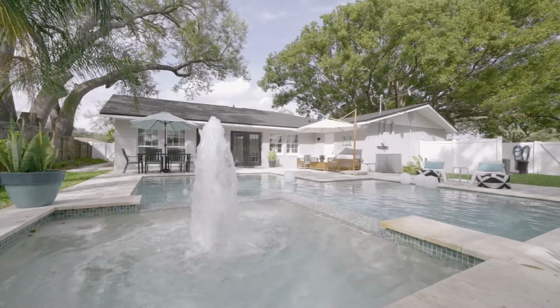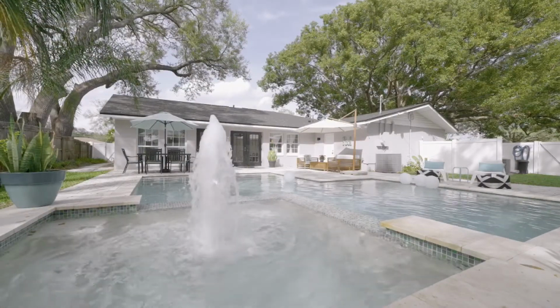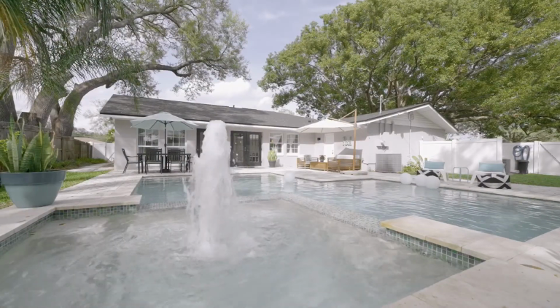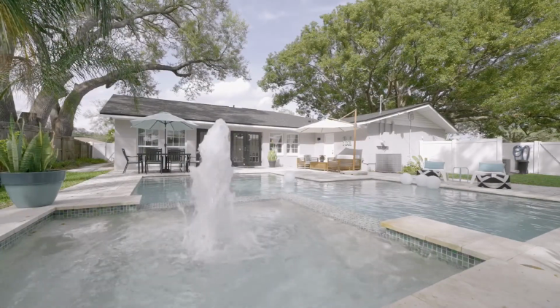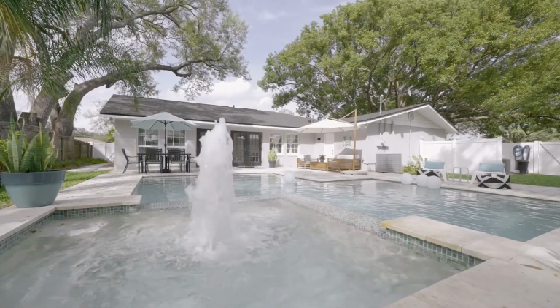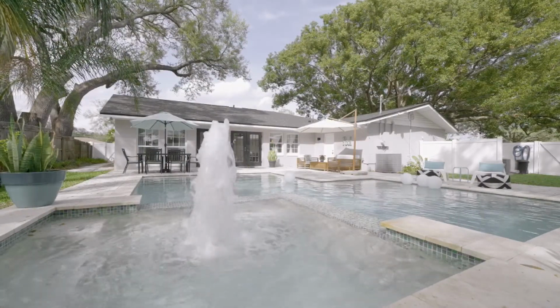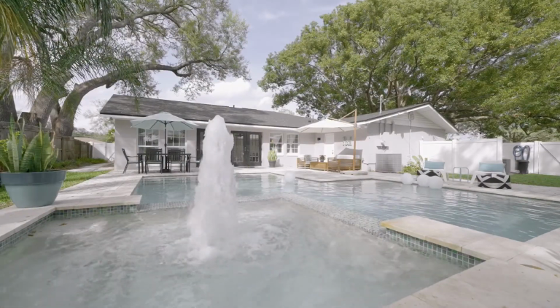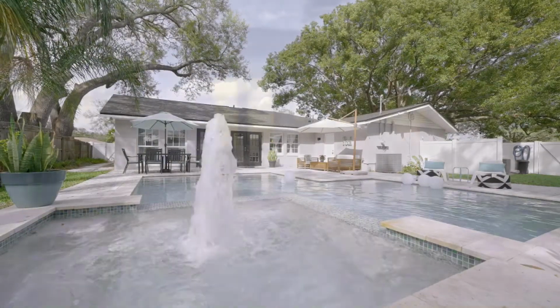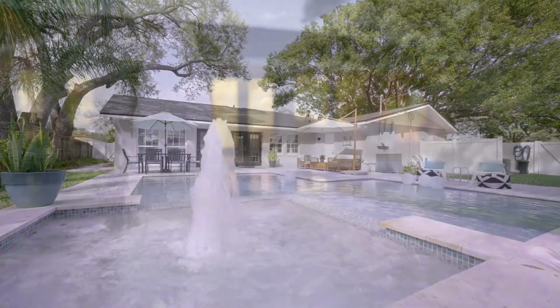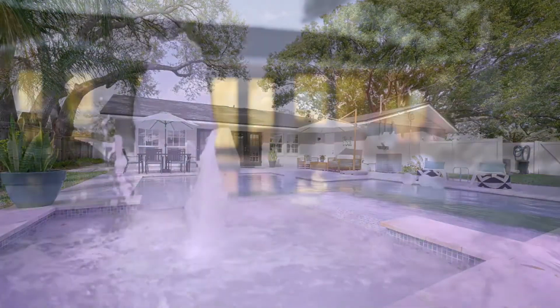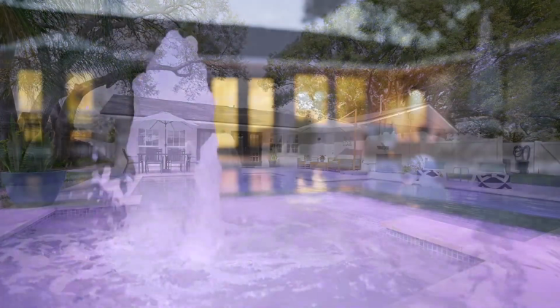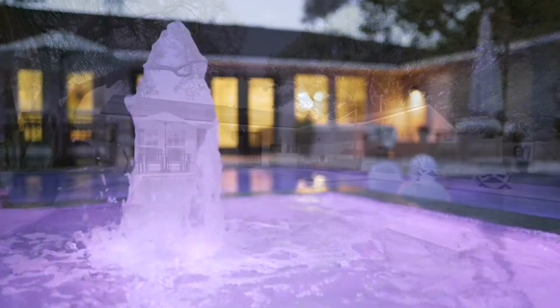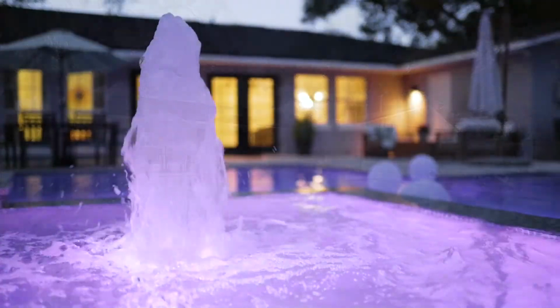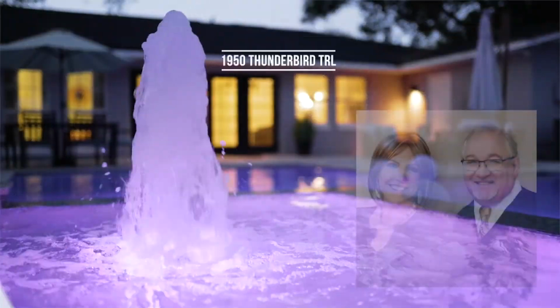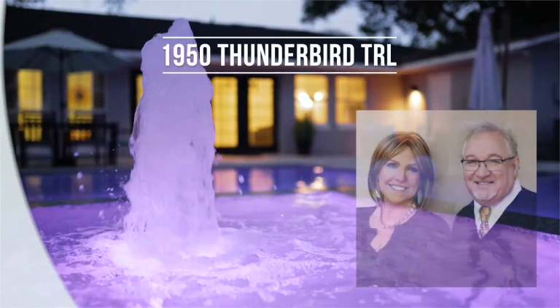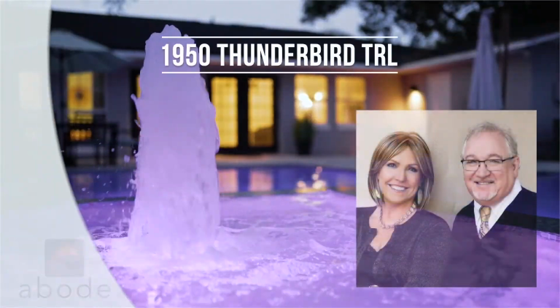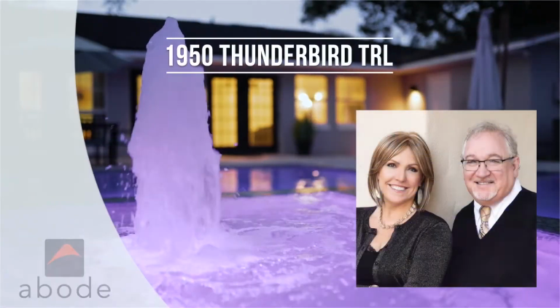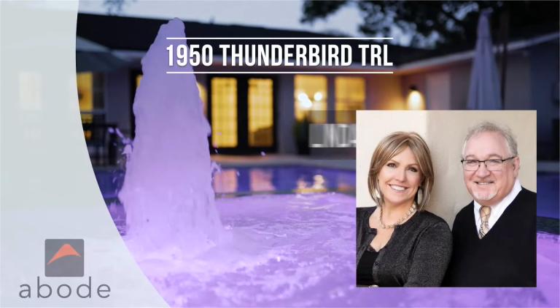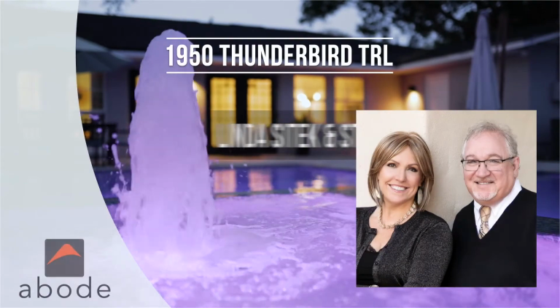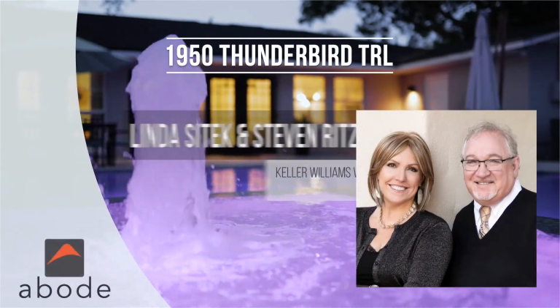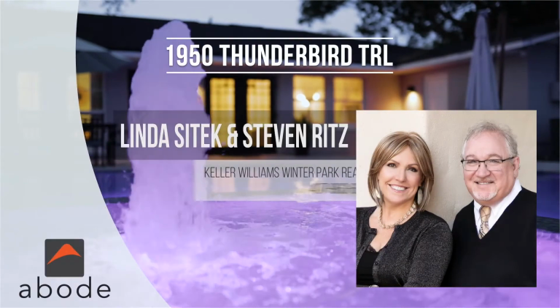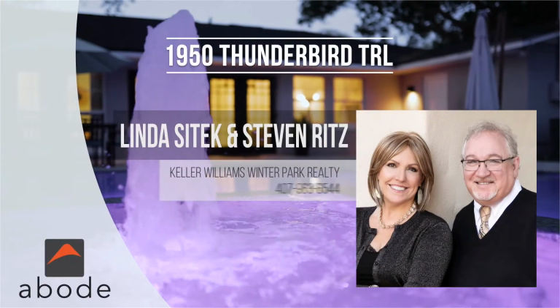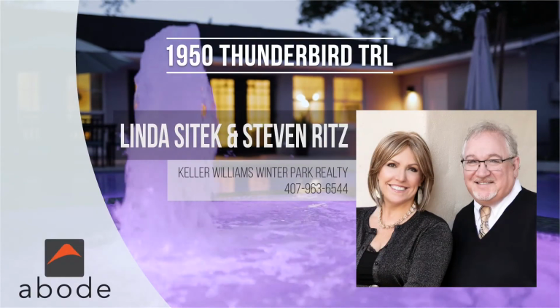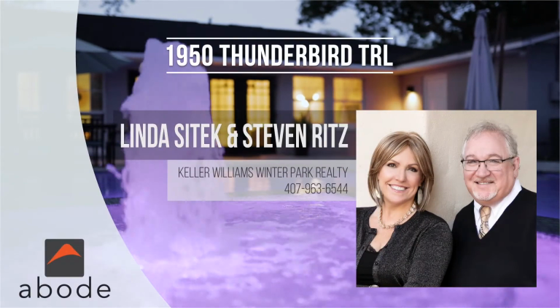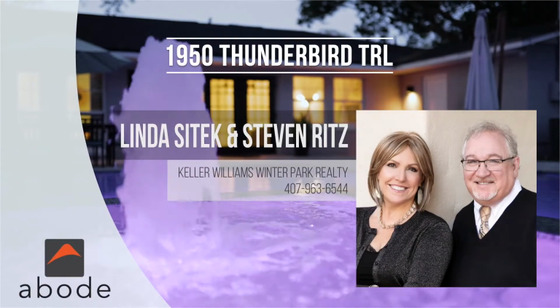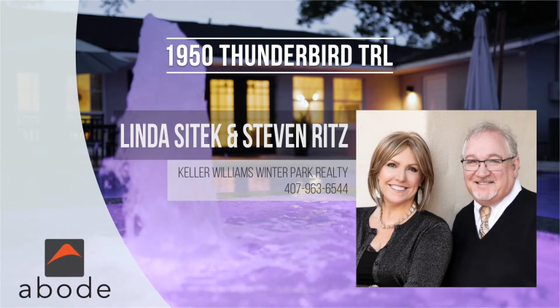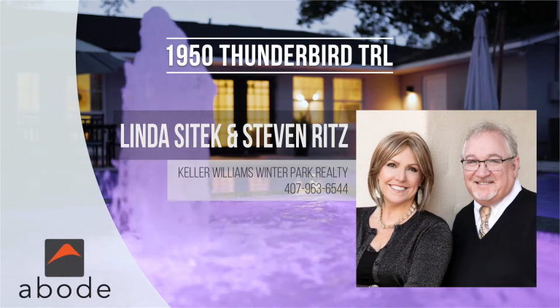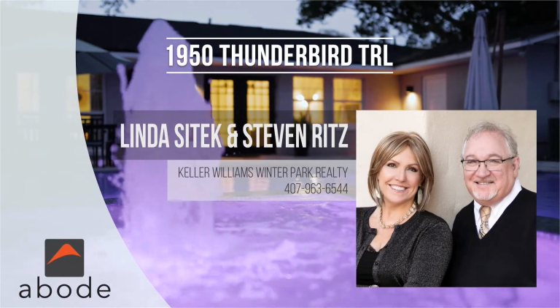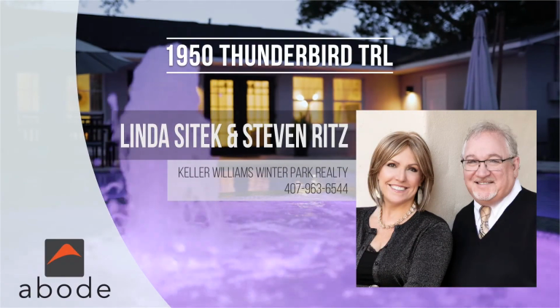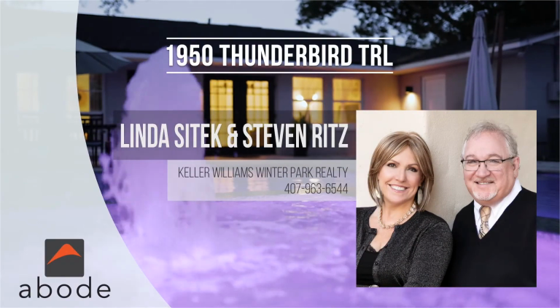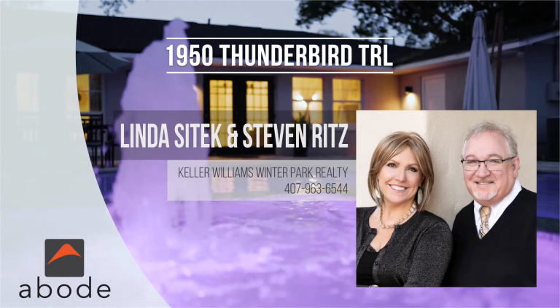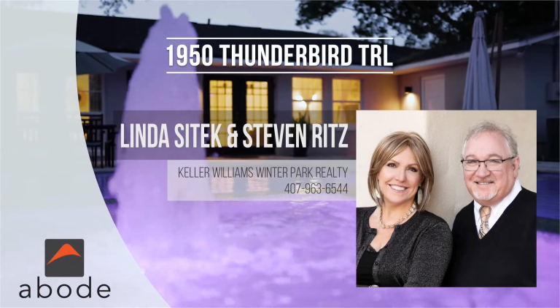Call today to learn how you can make 1950 Thunderbird Trail home.